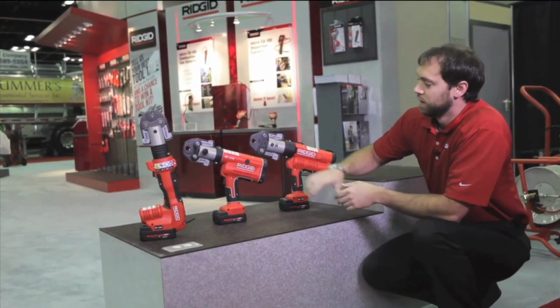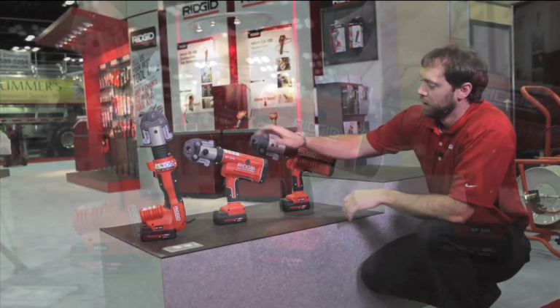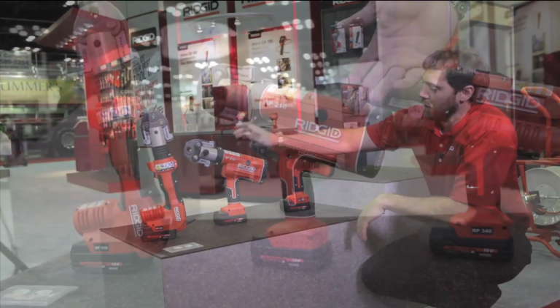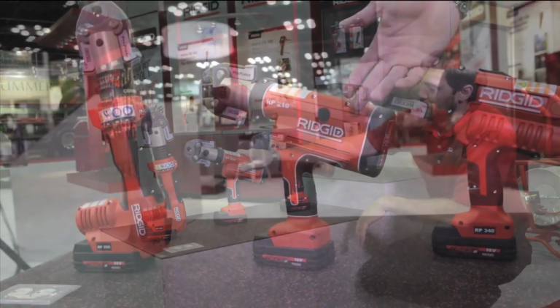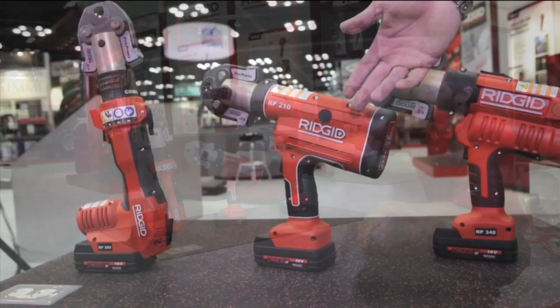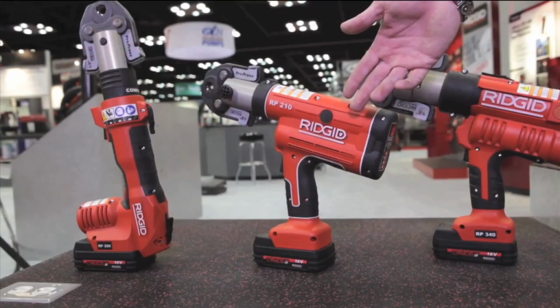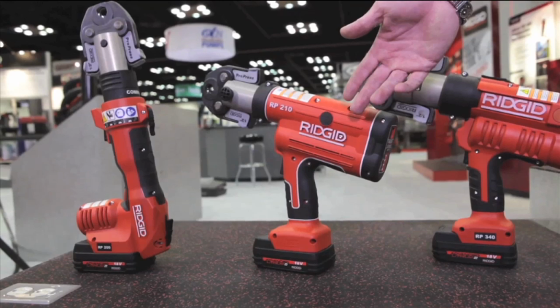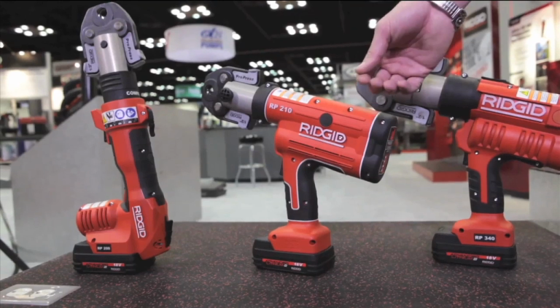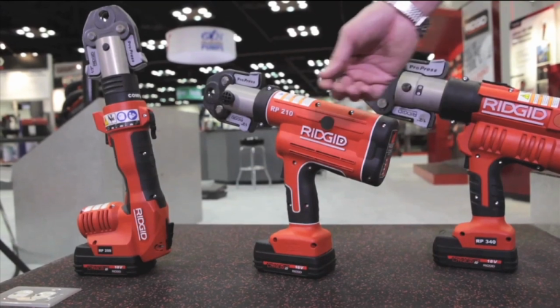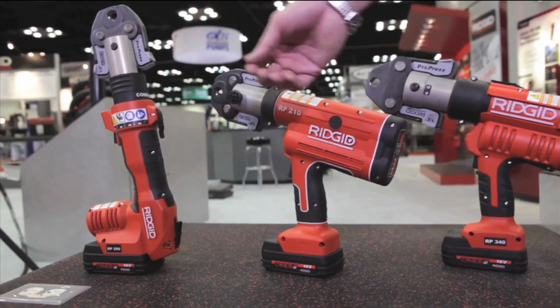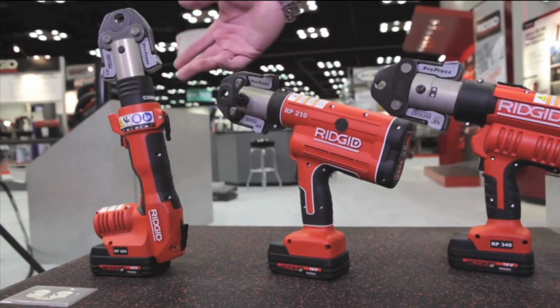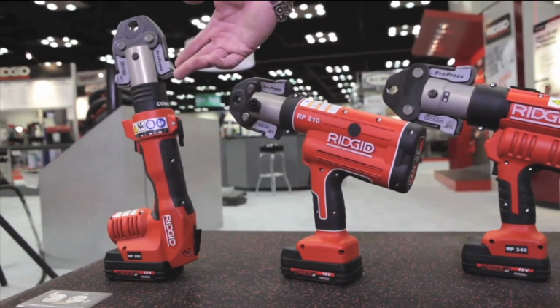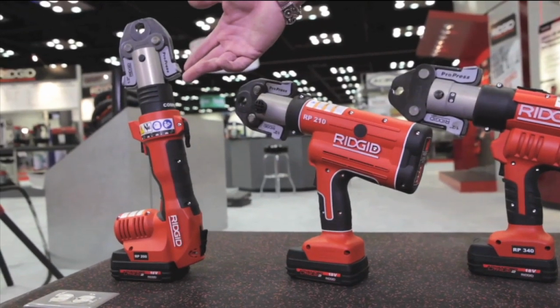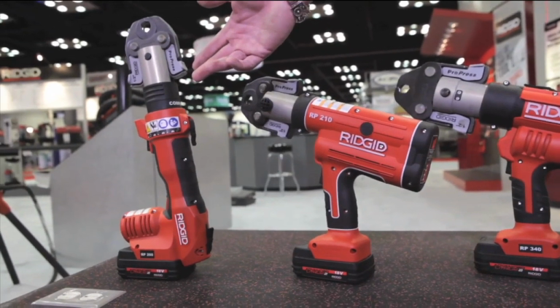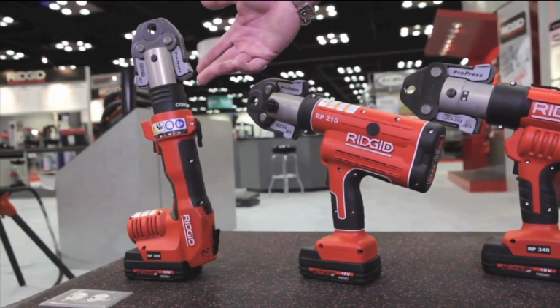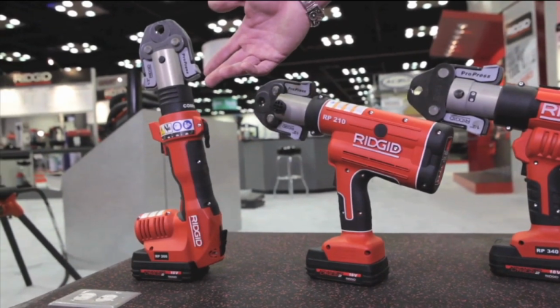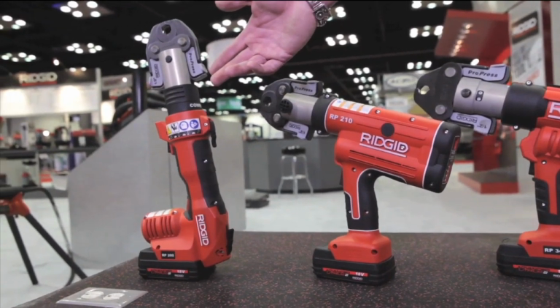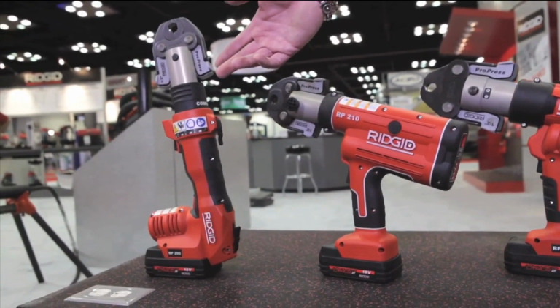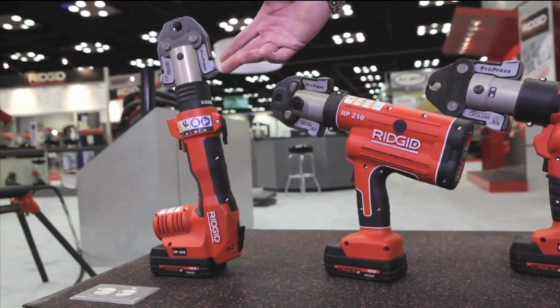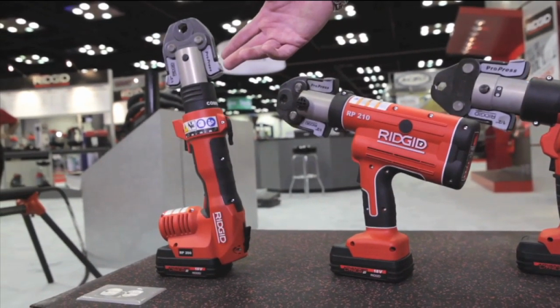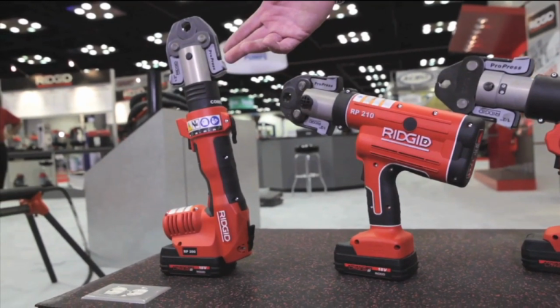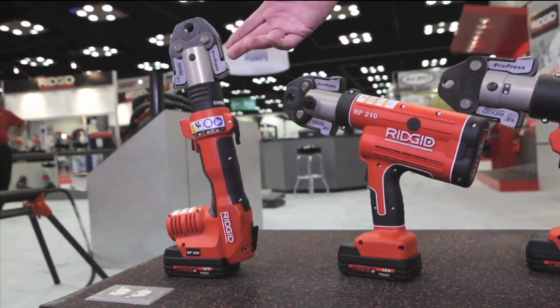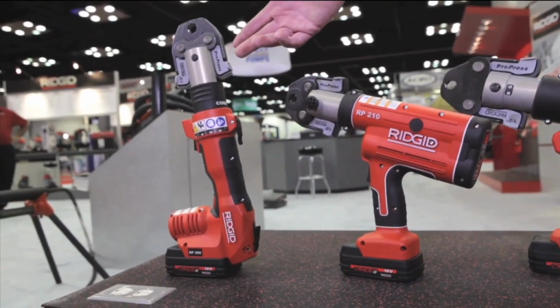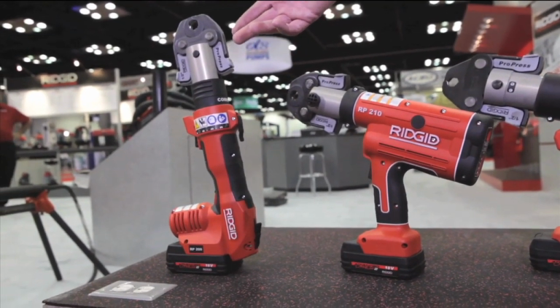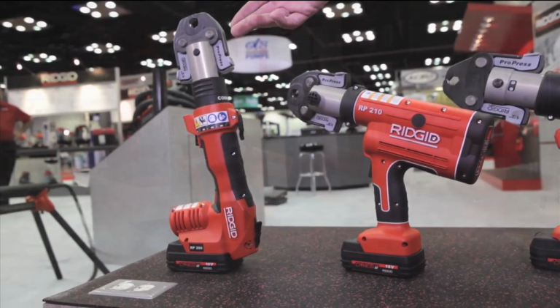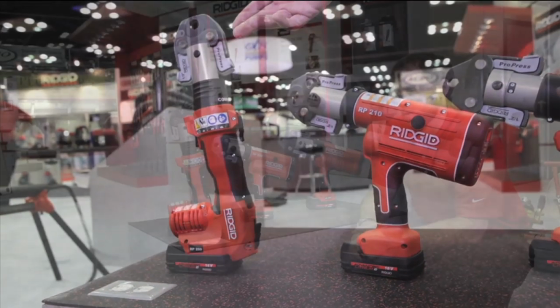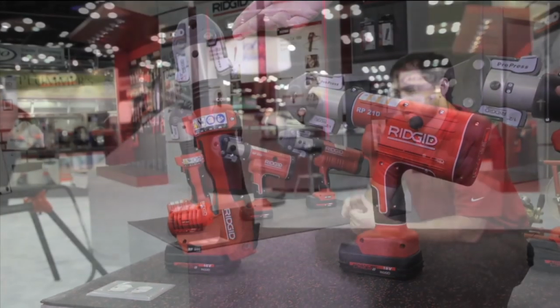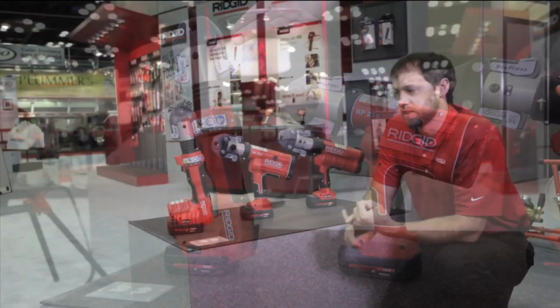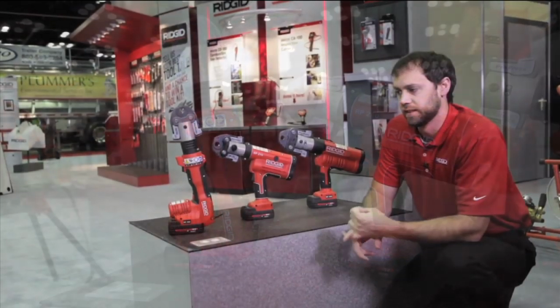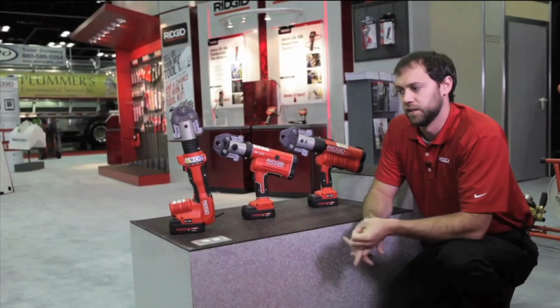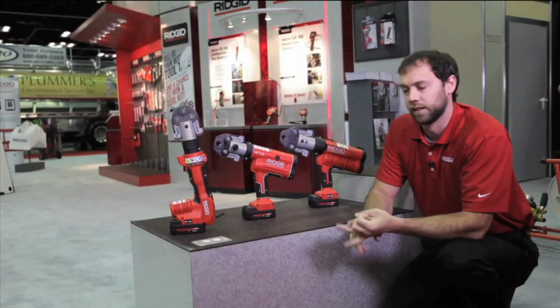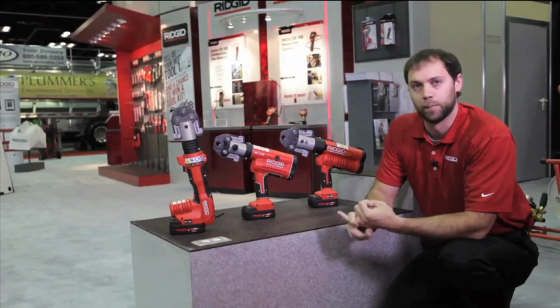The RP210 and the RP200 will both do half-inch to inch and a quarter stainless steel and copper.